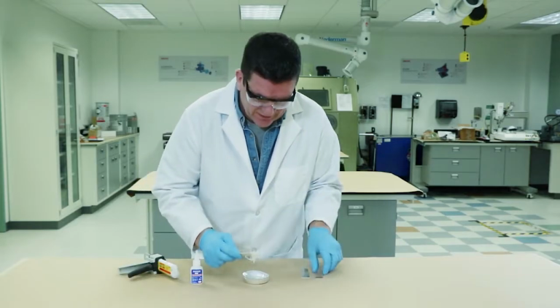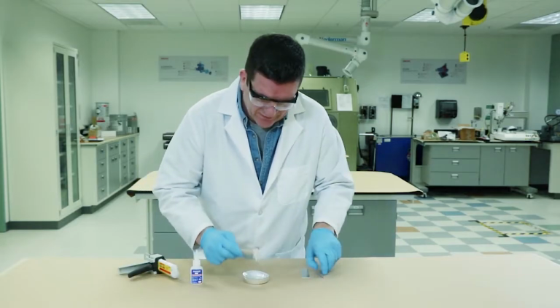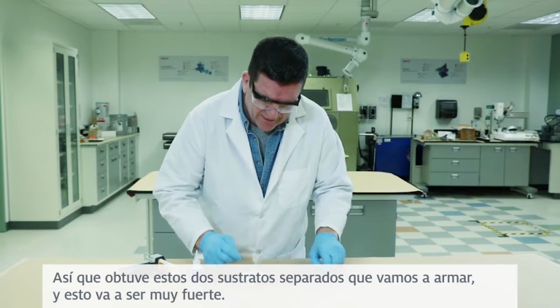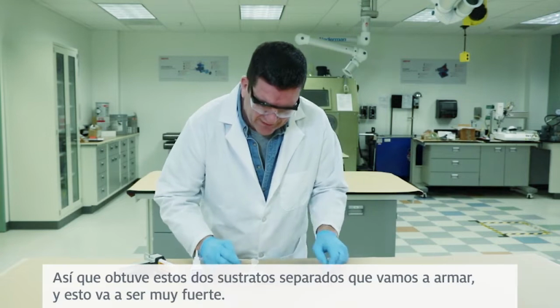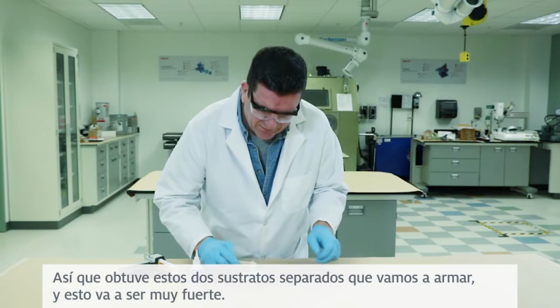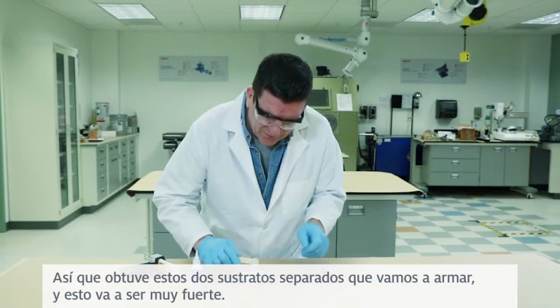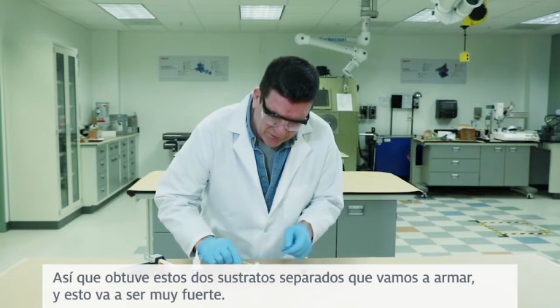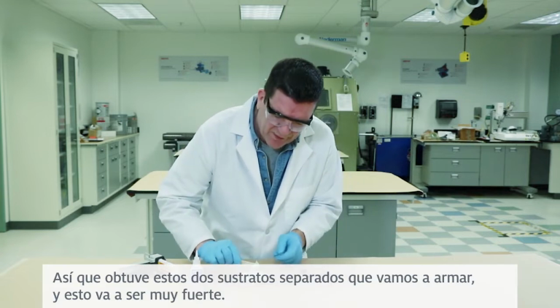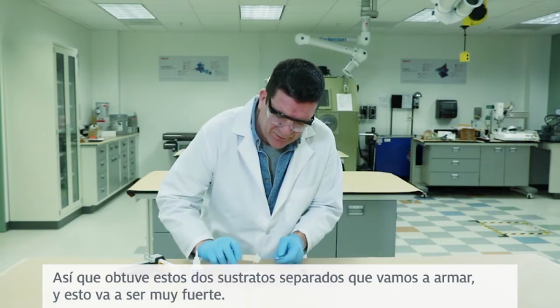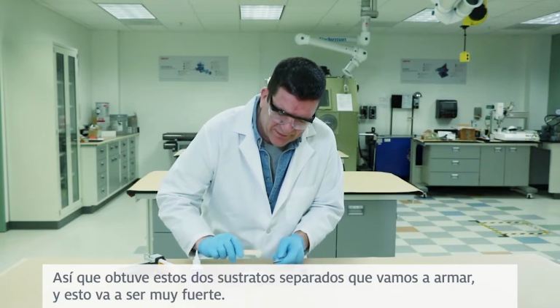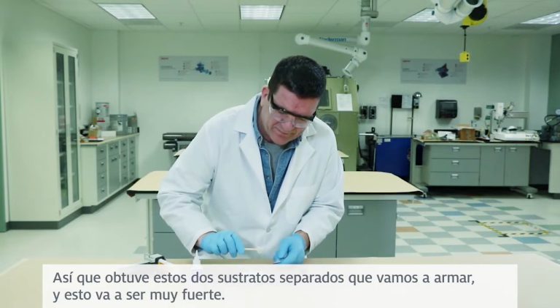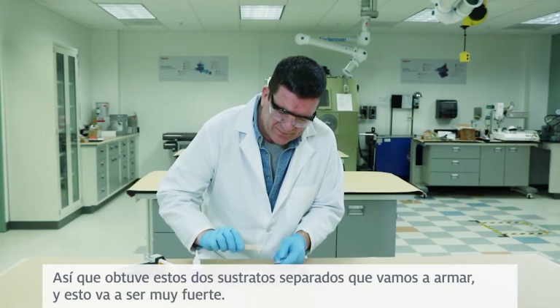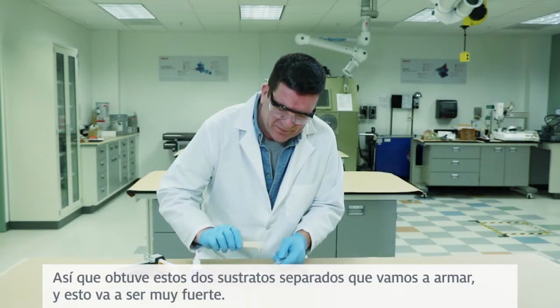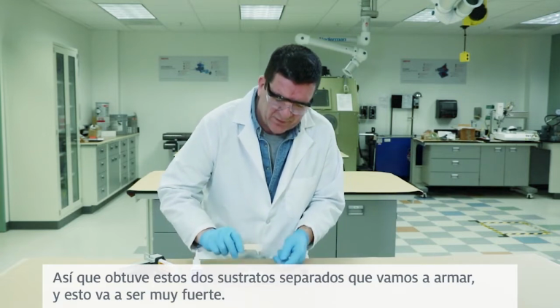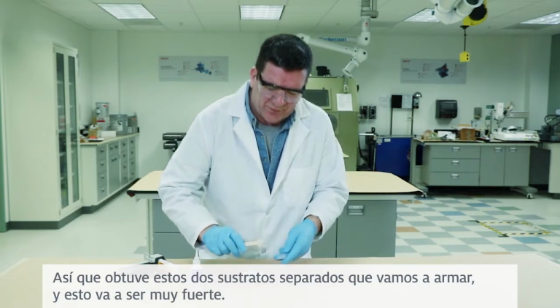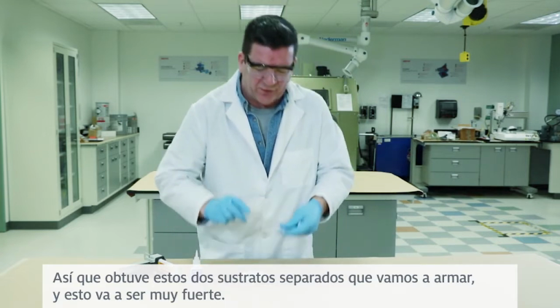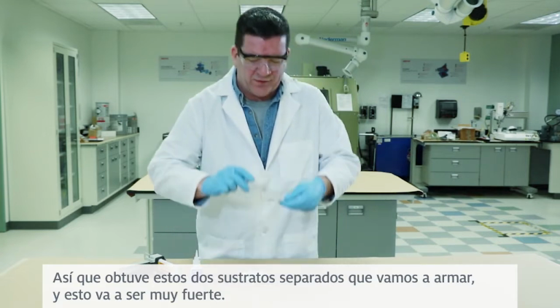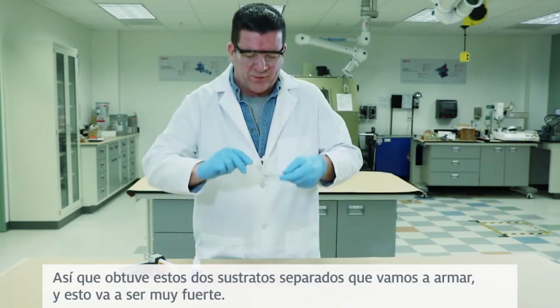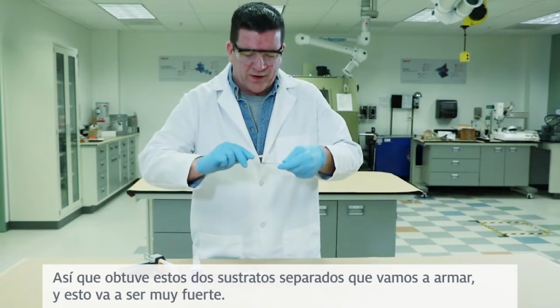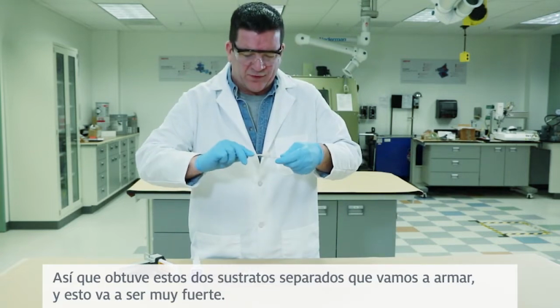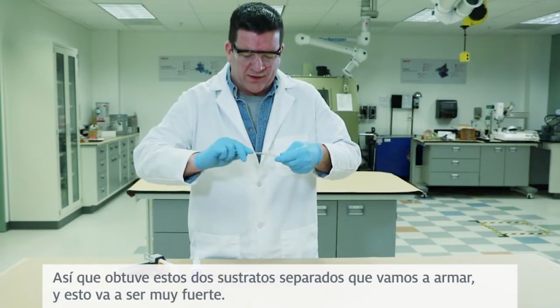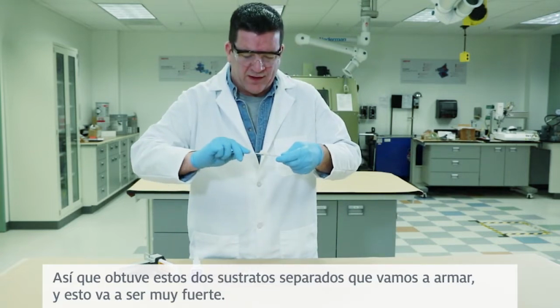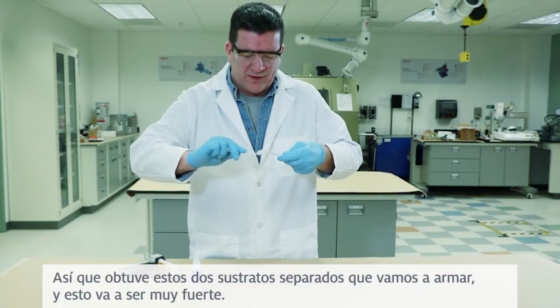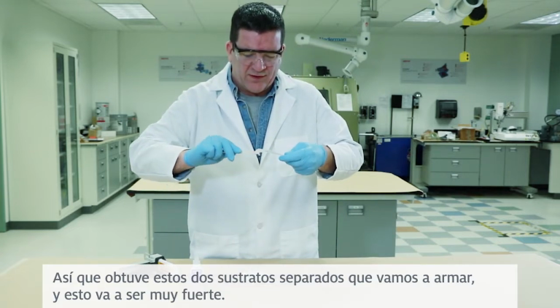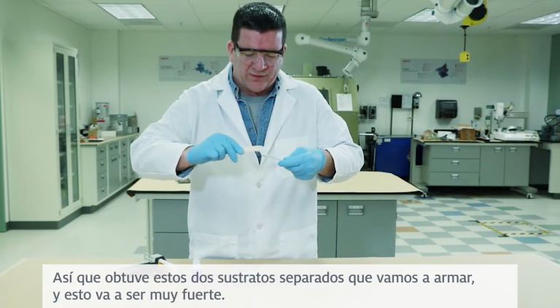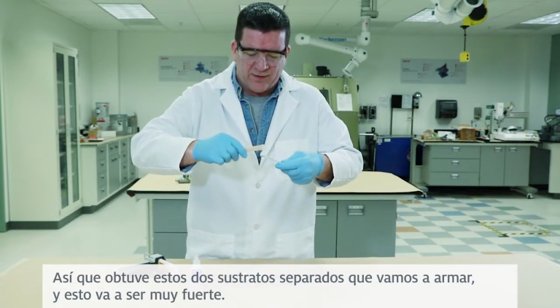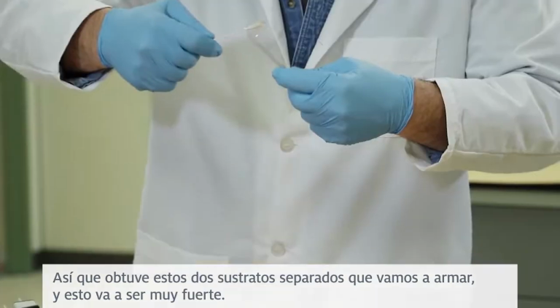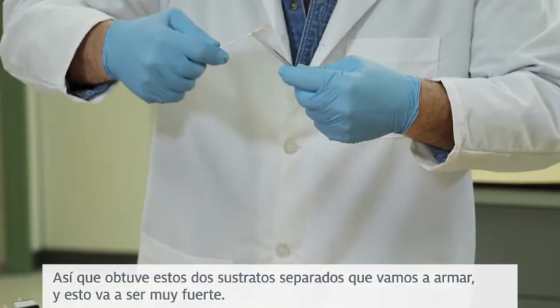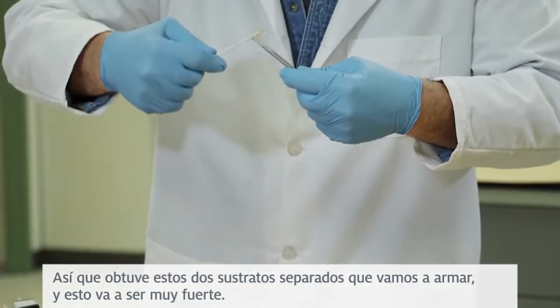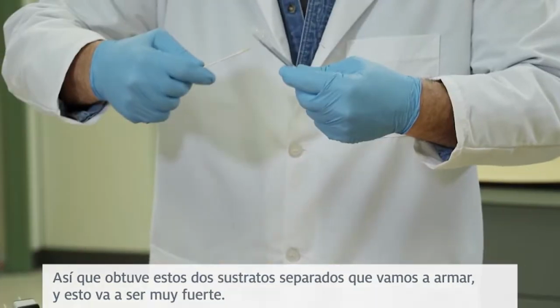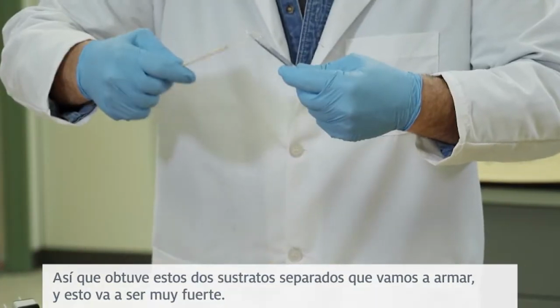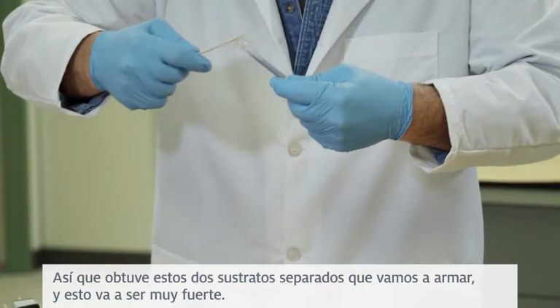So I've got these two separate substrates that we're going to put together, and this is going to be so strong.